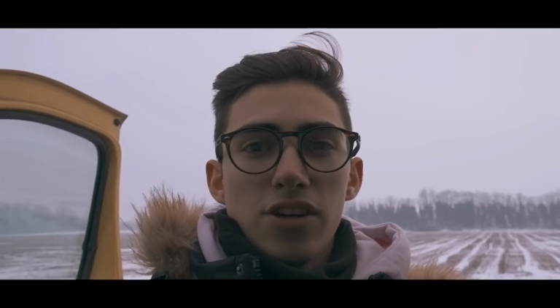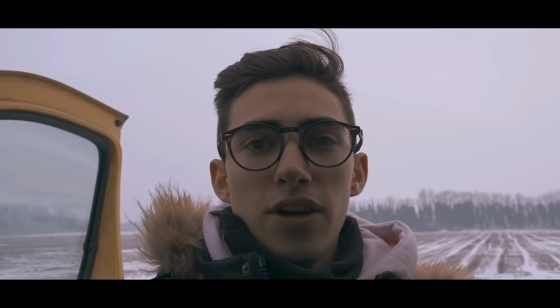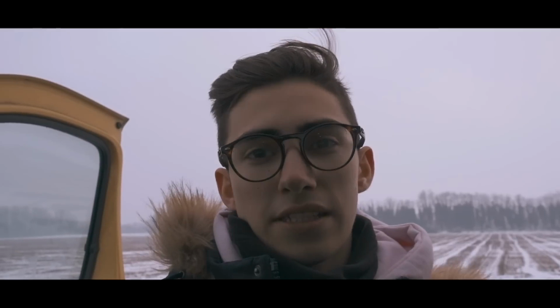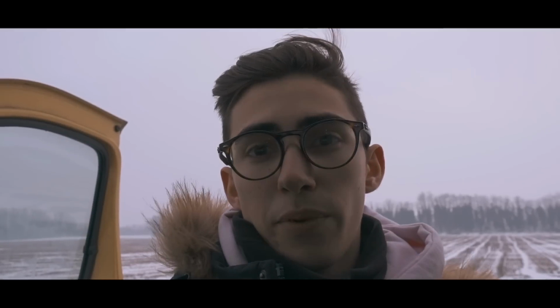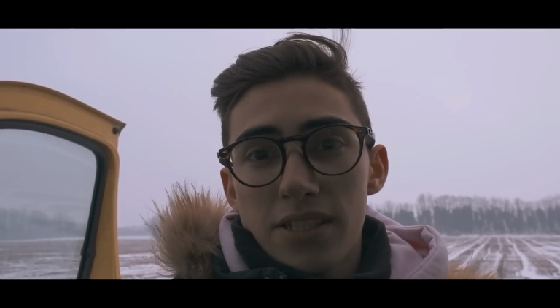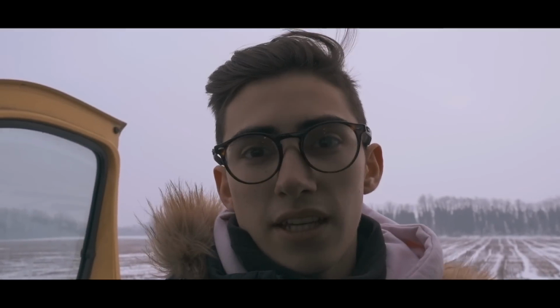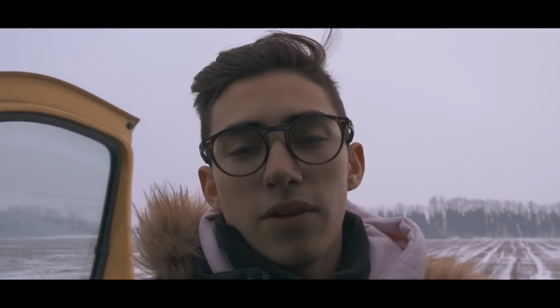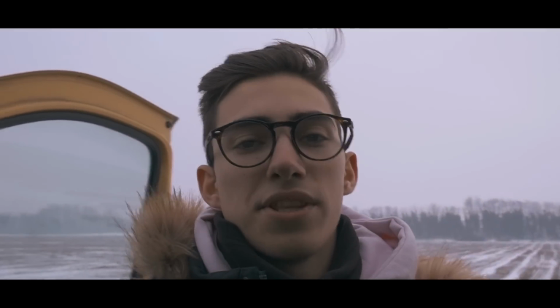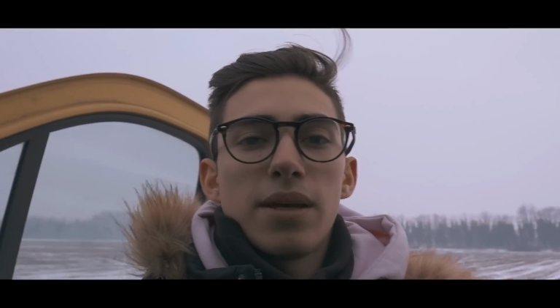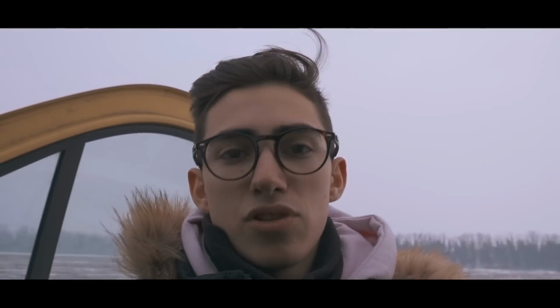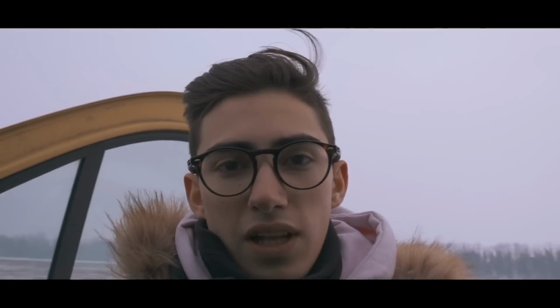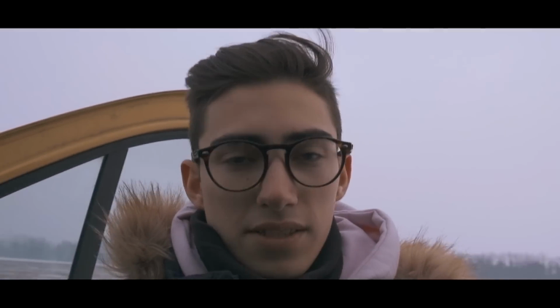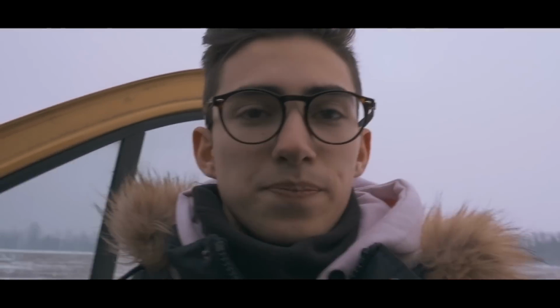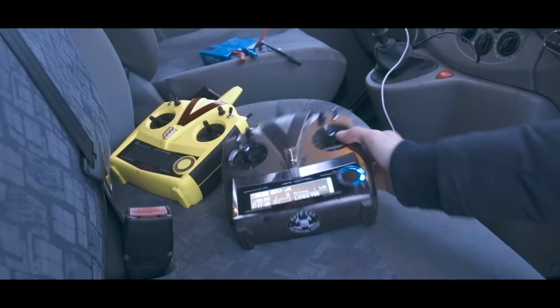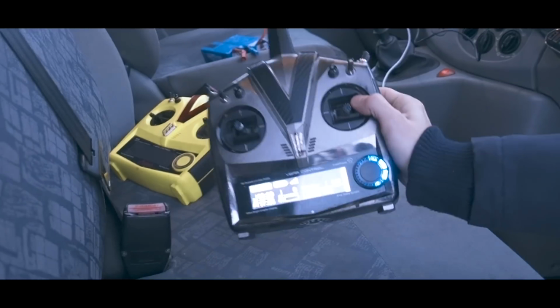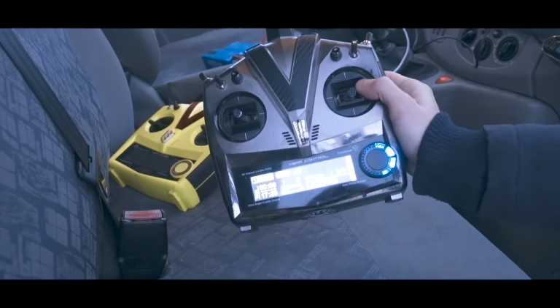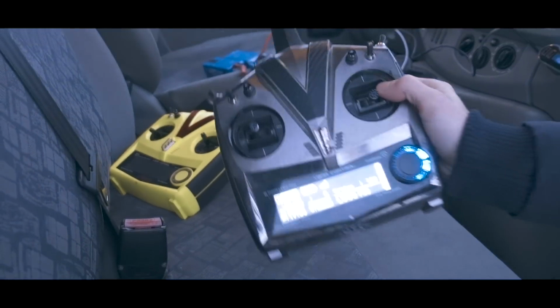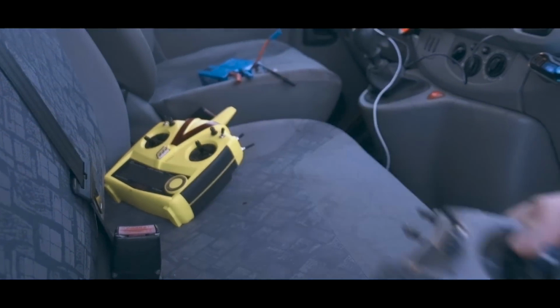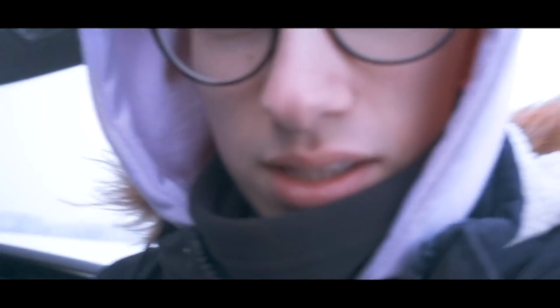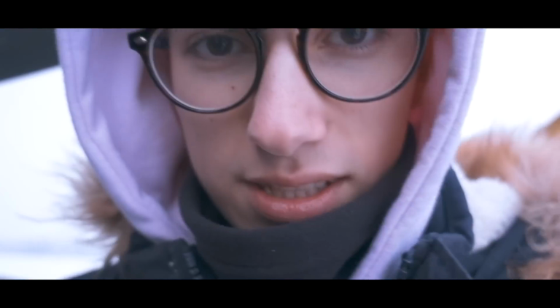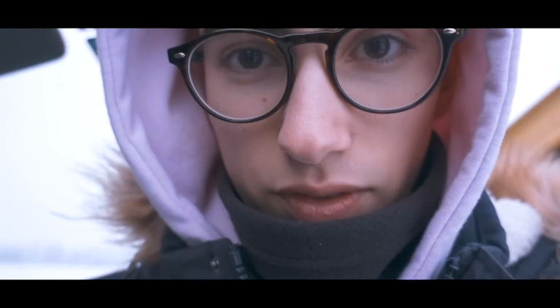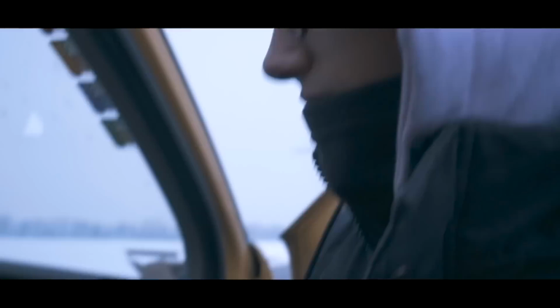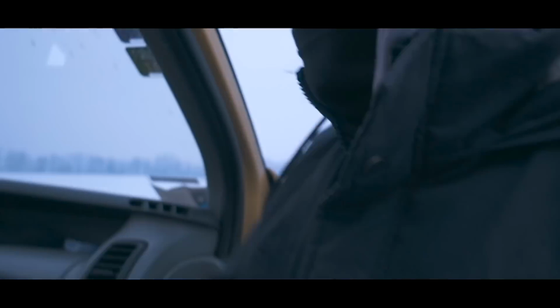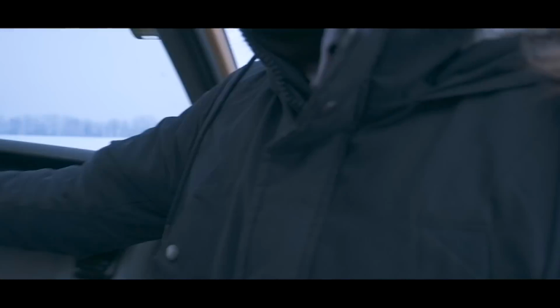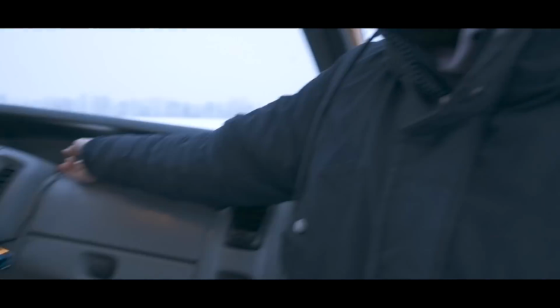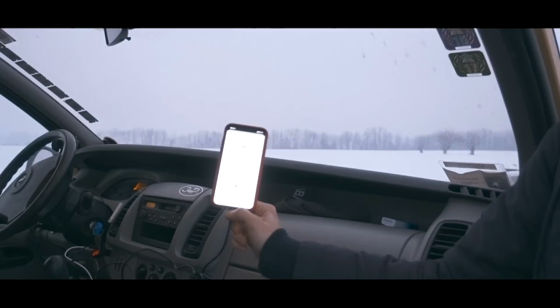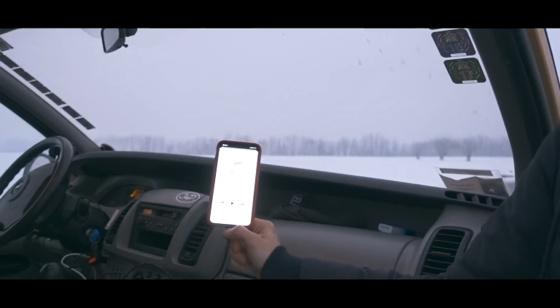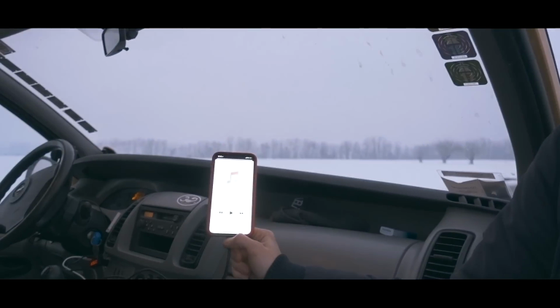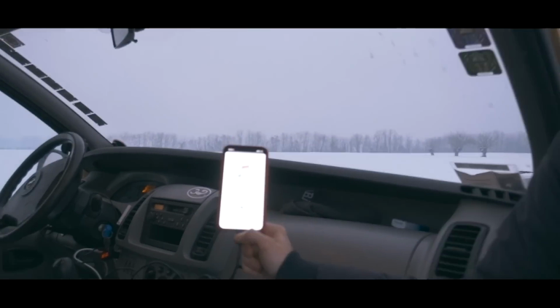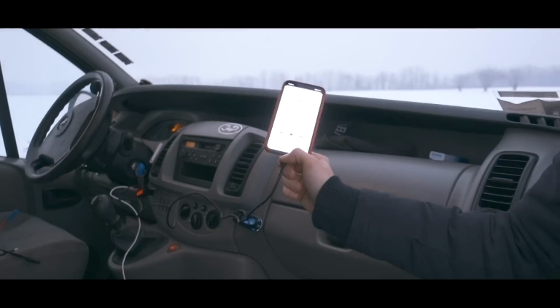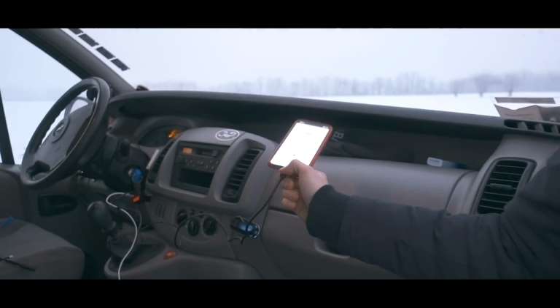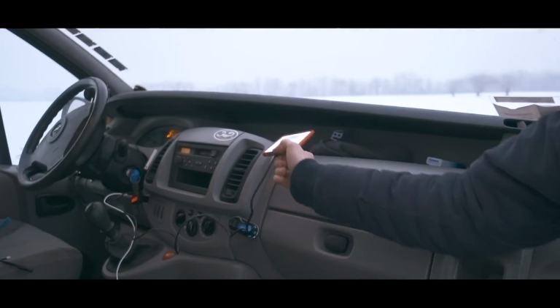With that being said, let's go and start practicing with some music flights. The radio is connected successfully. Here is where I put my music on the iPhone.